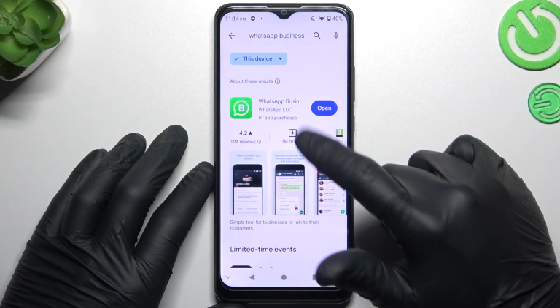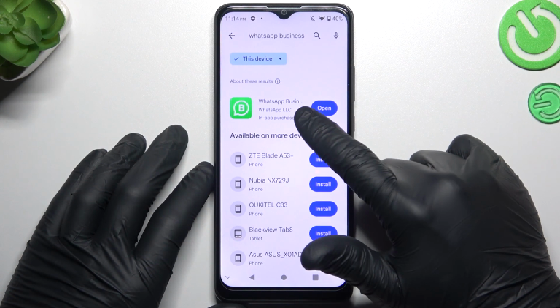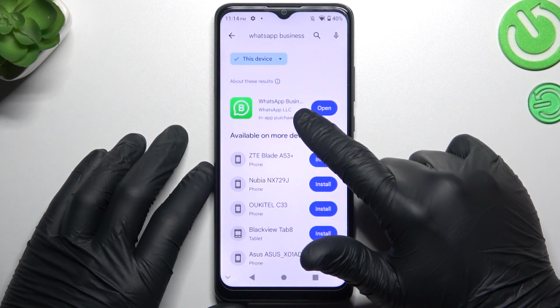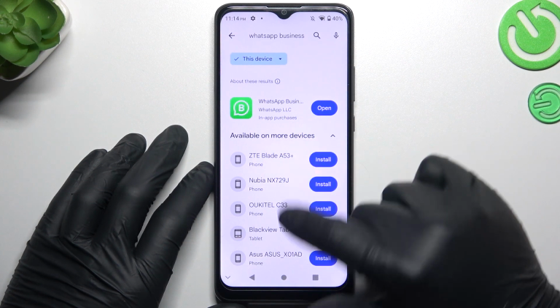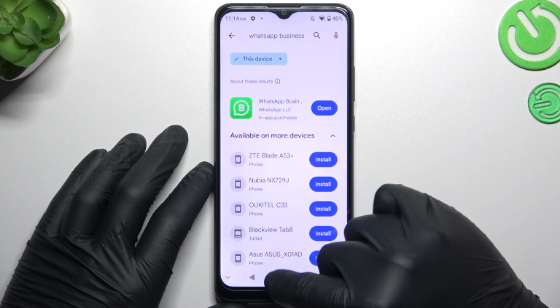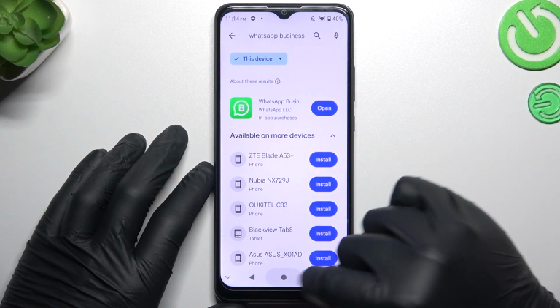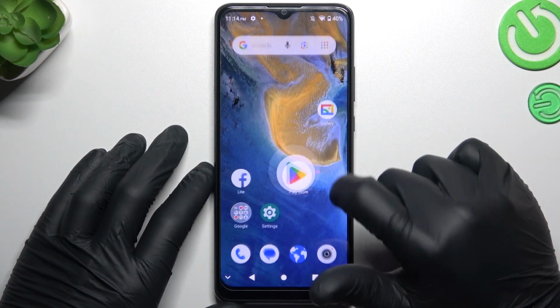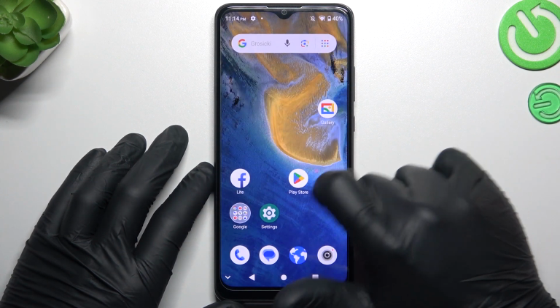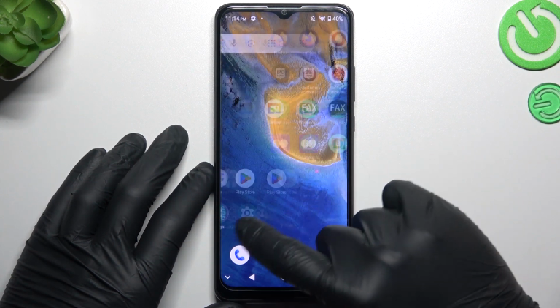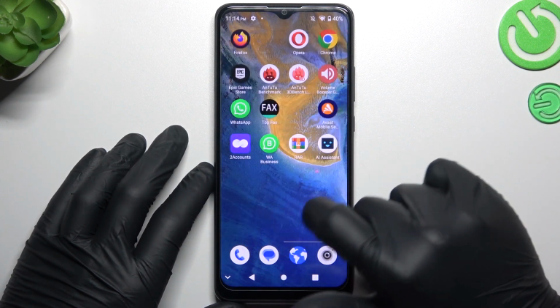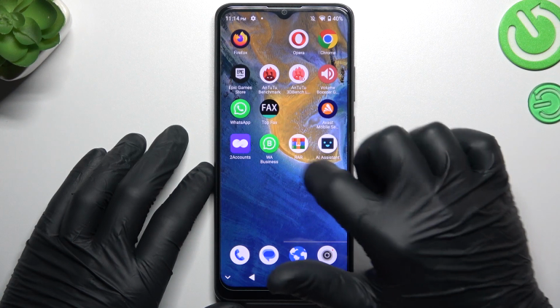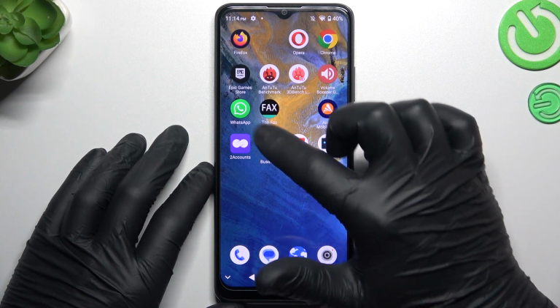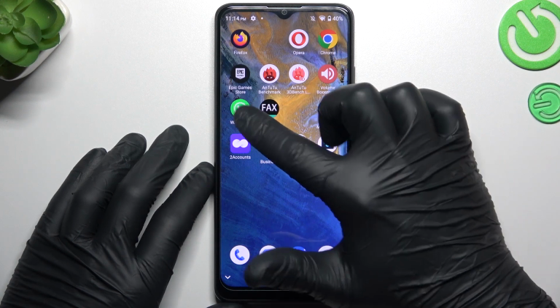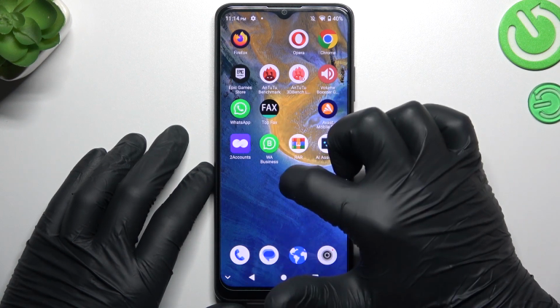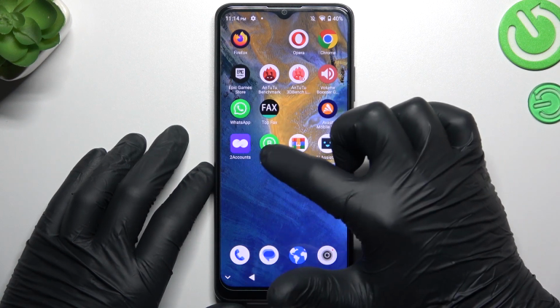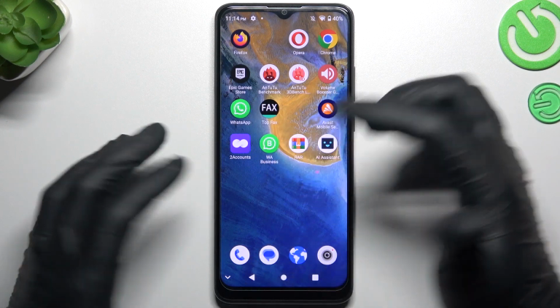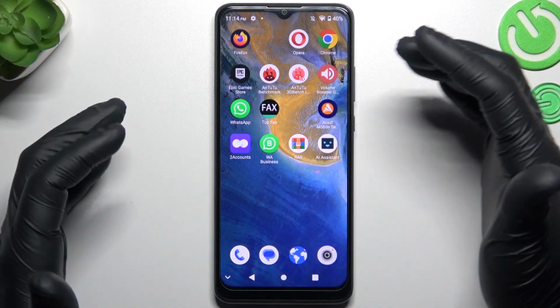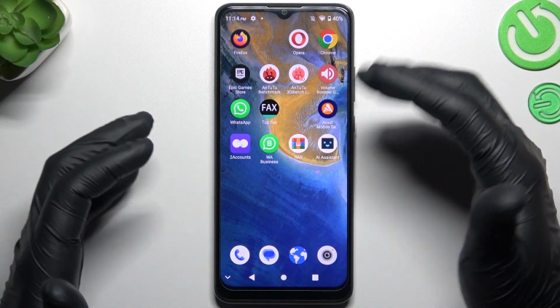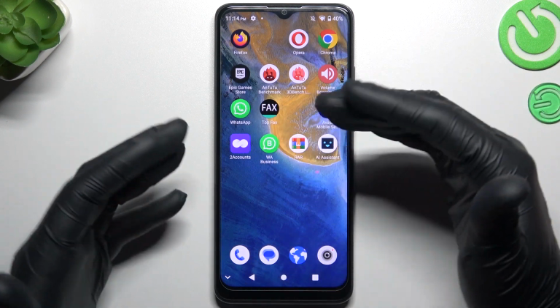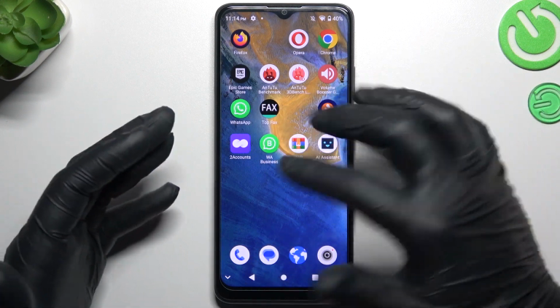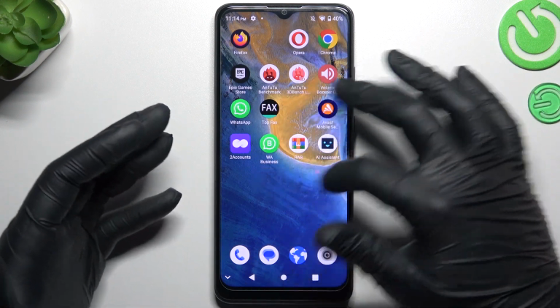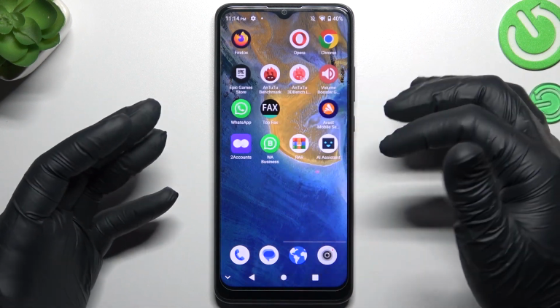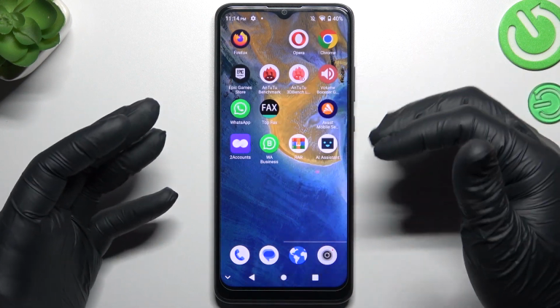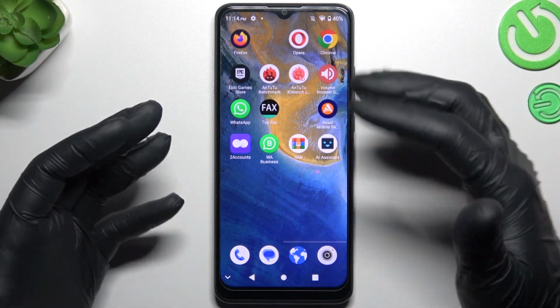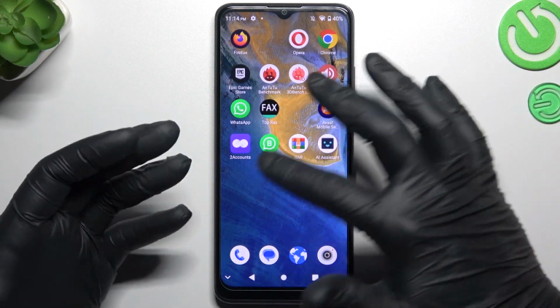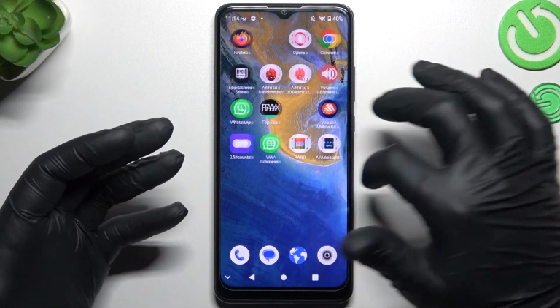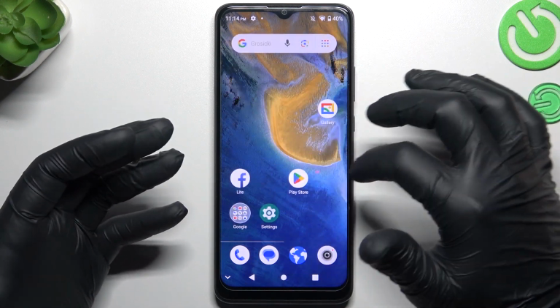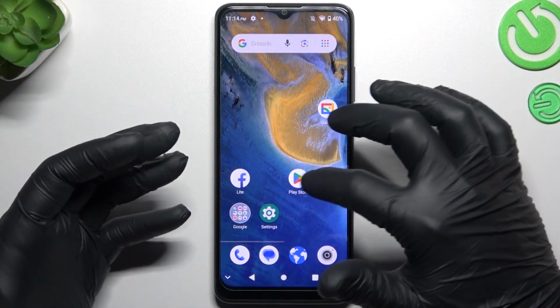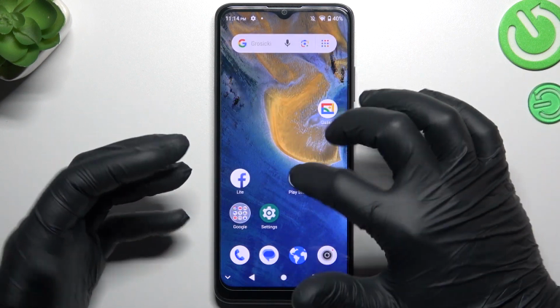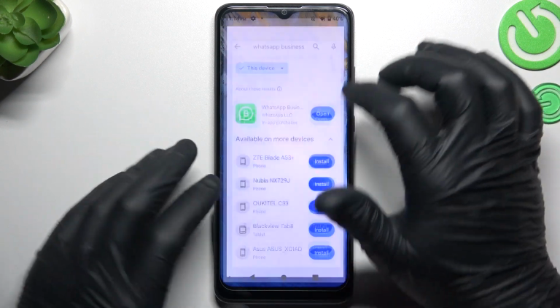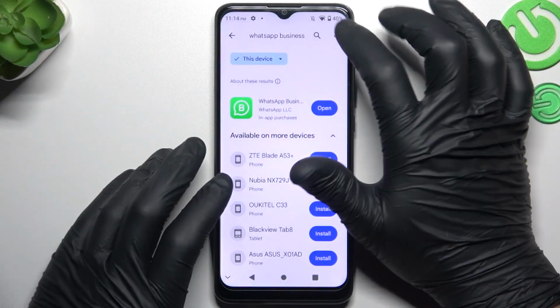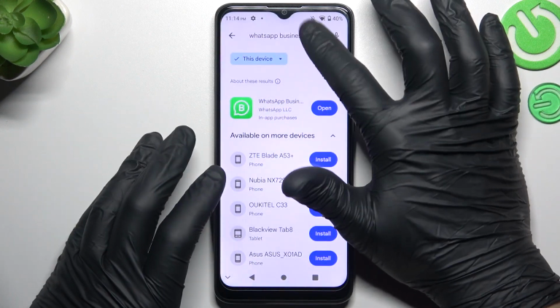Install this application, and by this quick way we have two WhatsApp applications from the official source. That was the first method, now the second one.